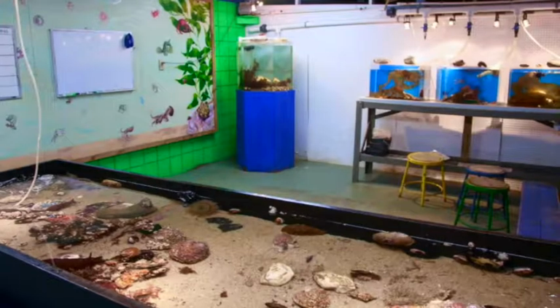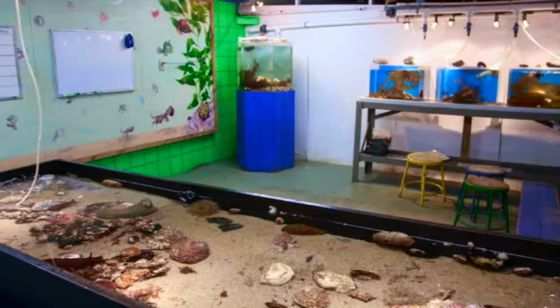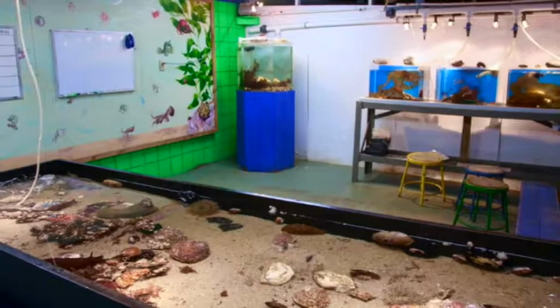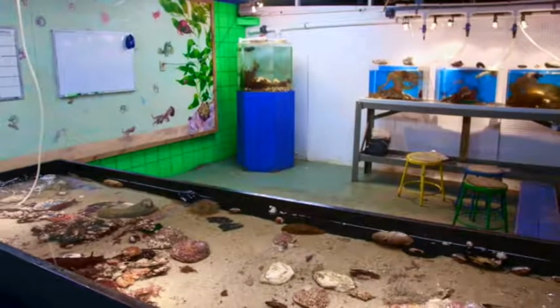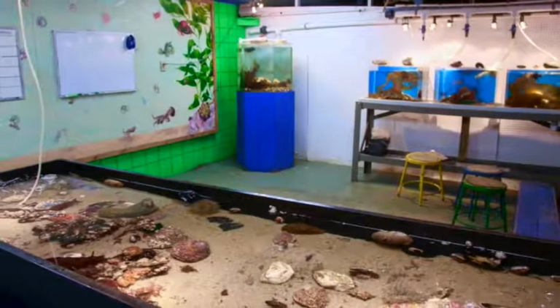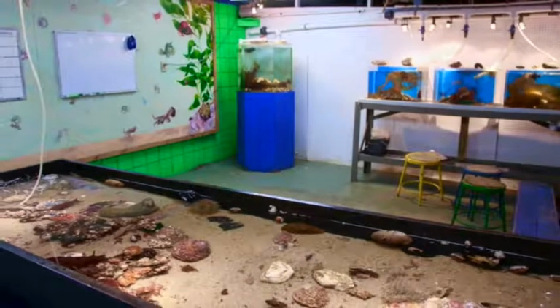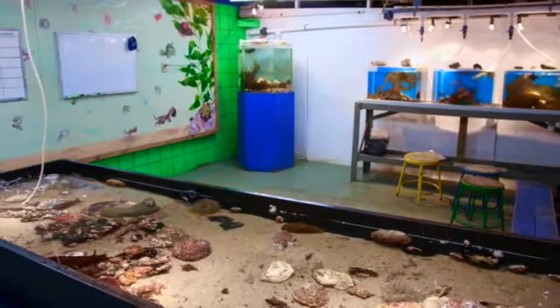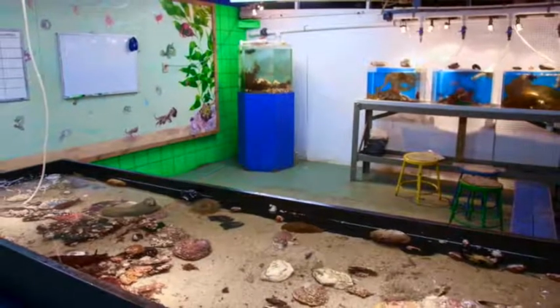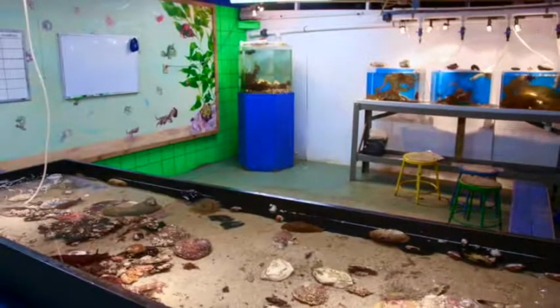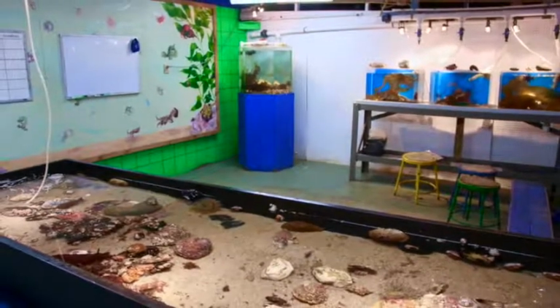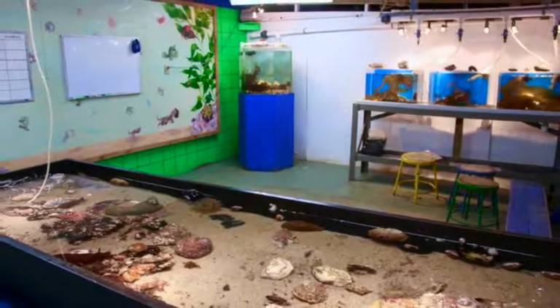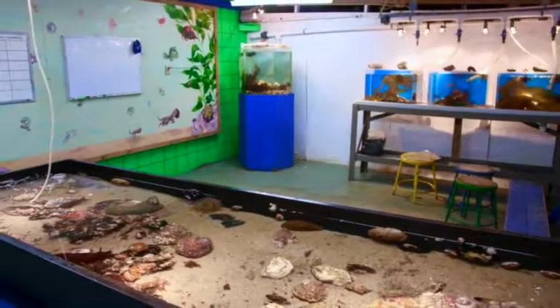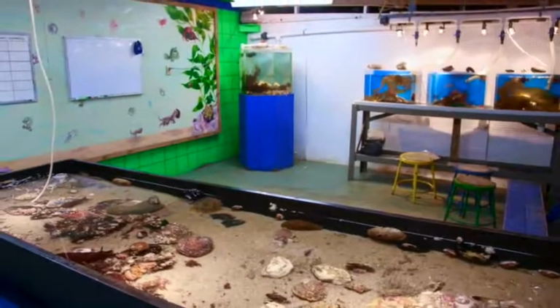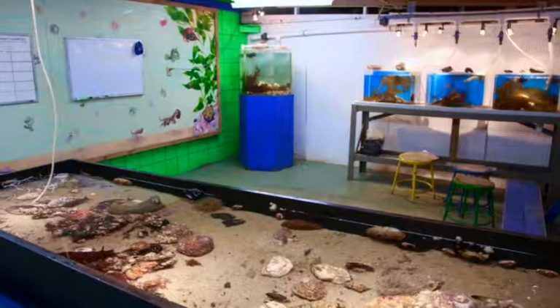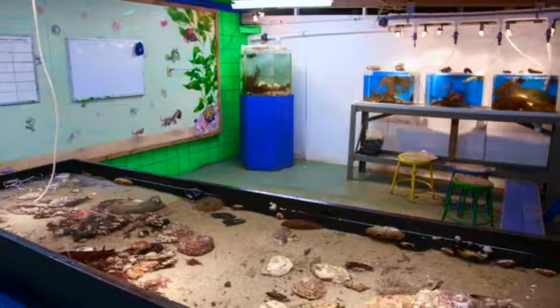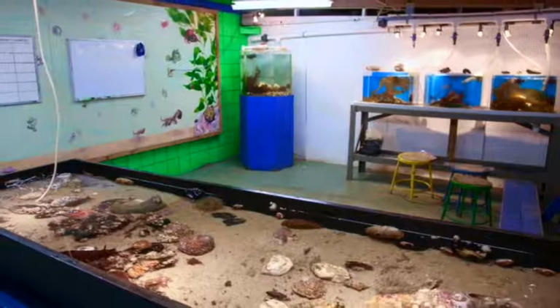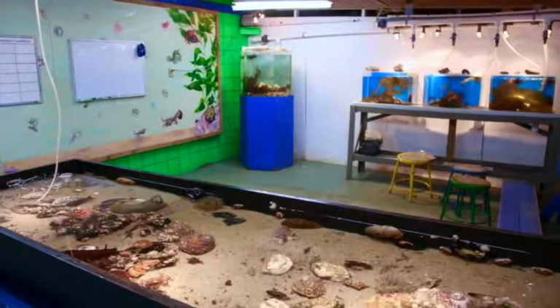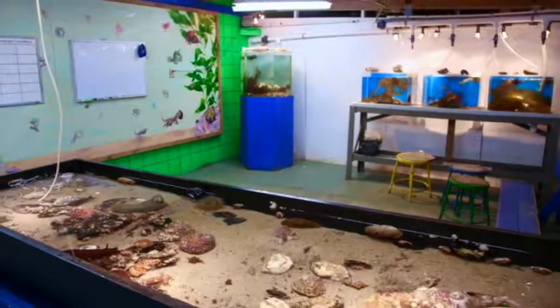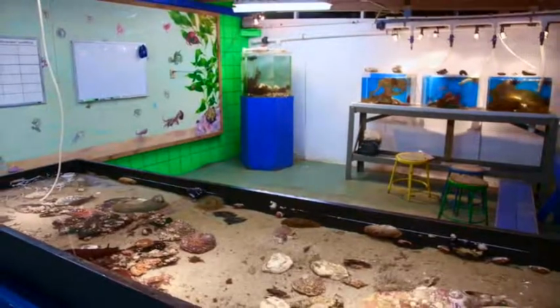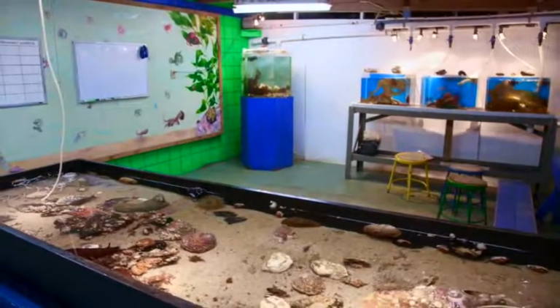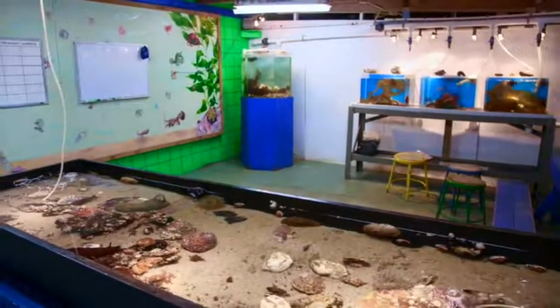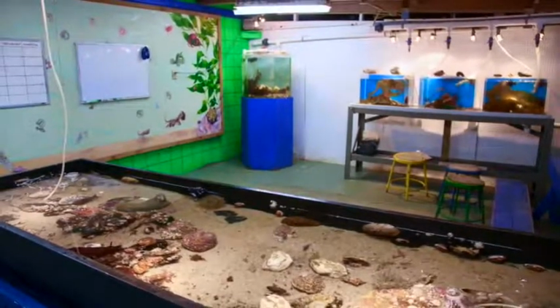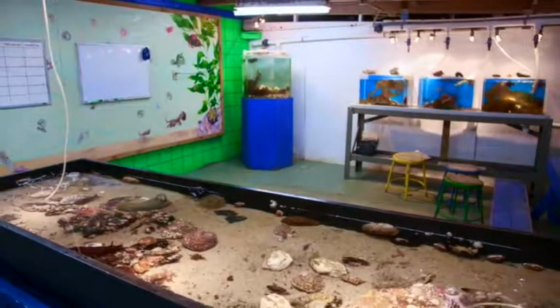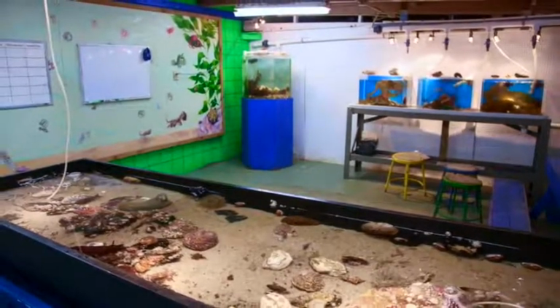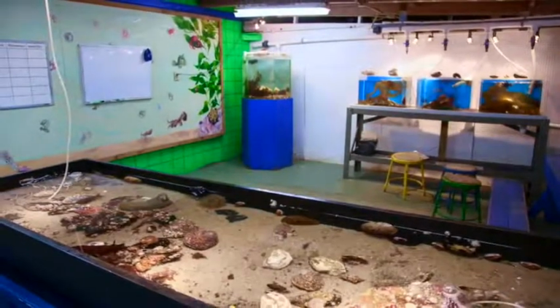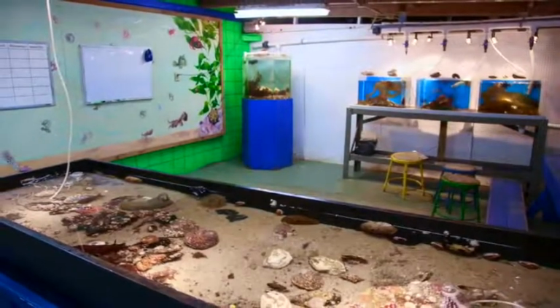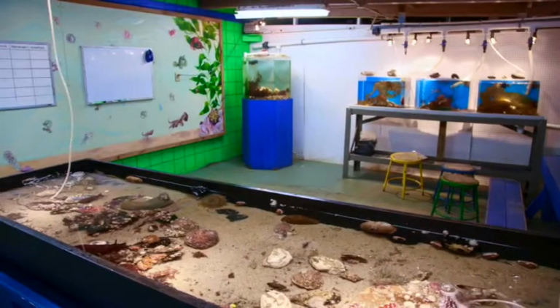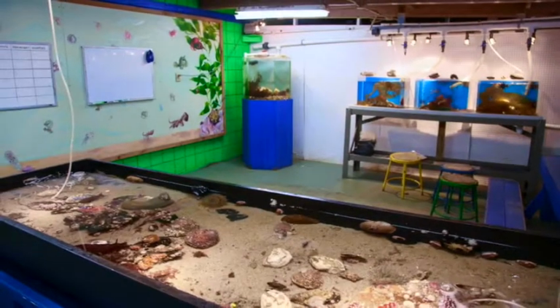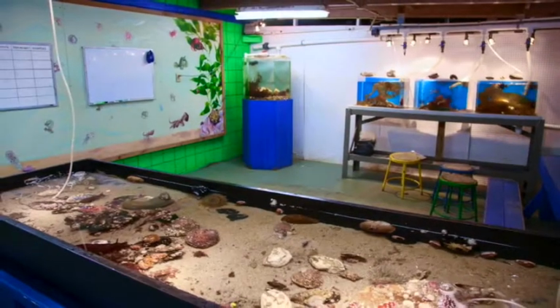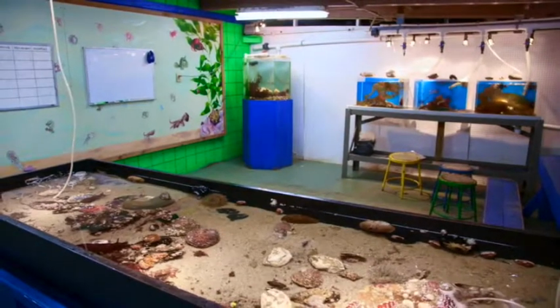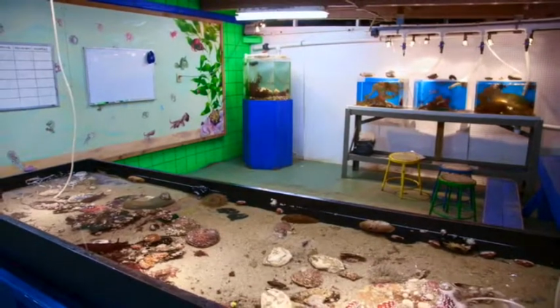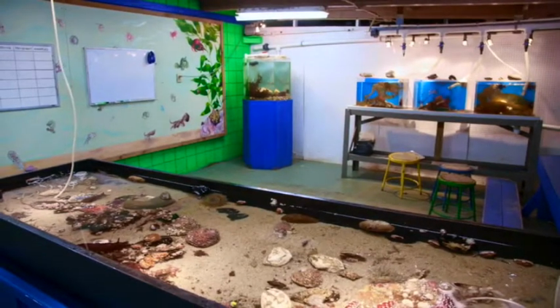This is the CME Invertebrate Lab. Today we're going to try and find out how some of these animals move. Let's ask them.